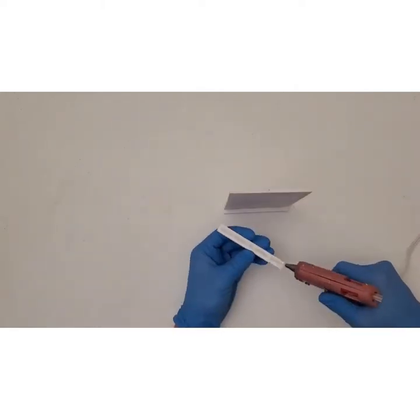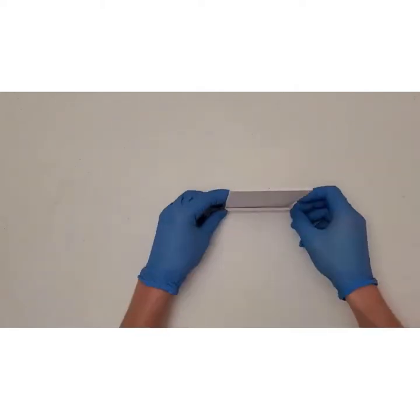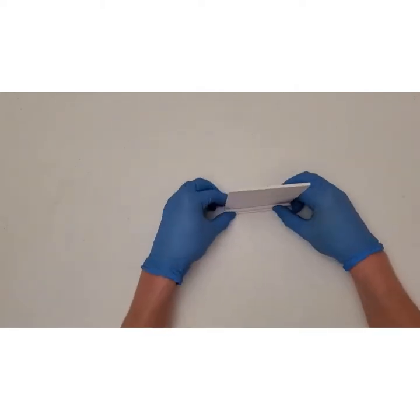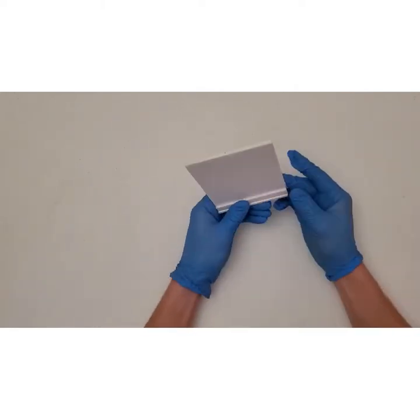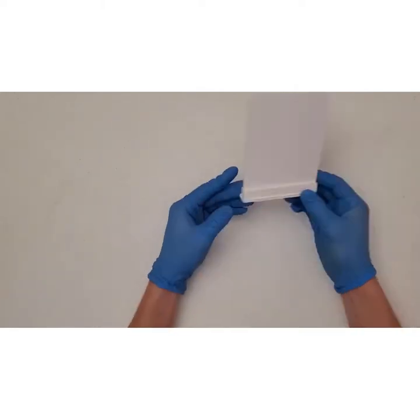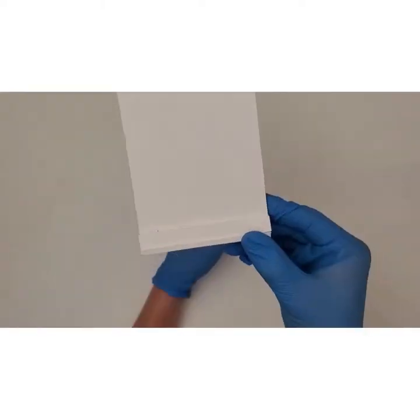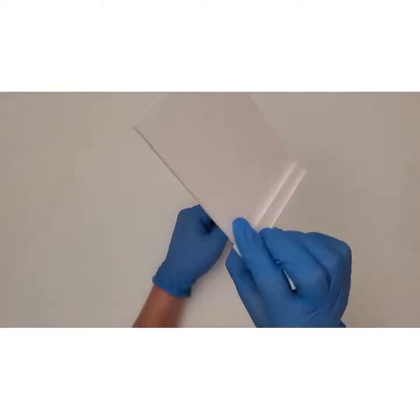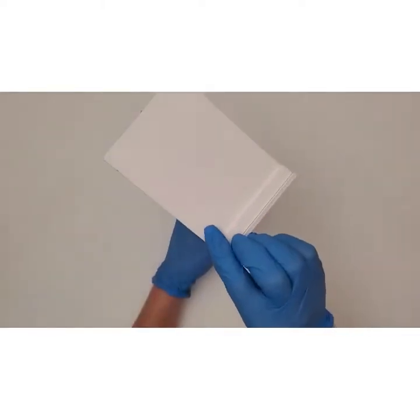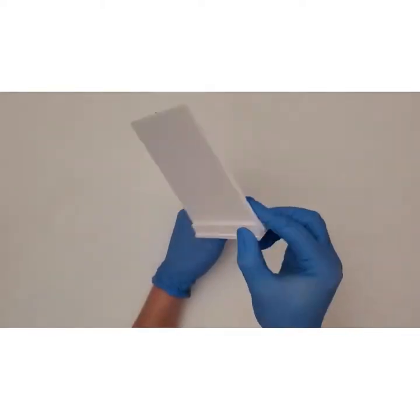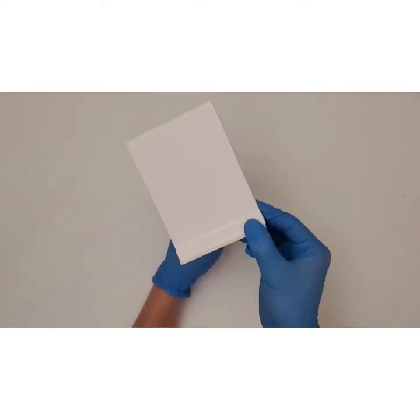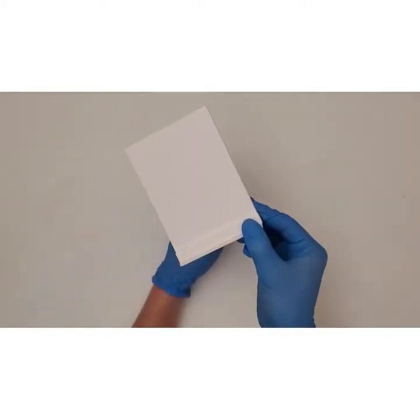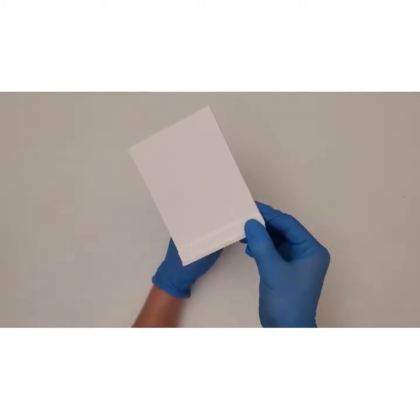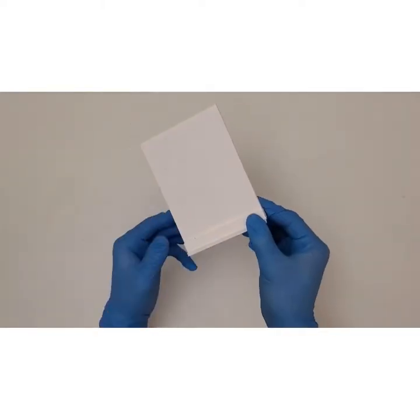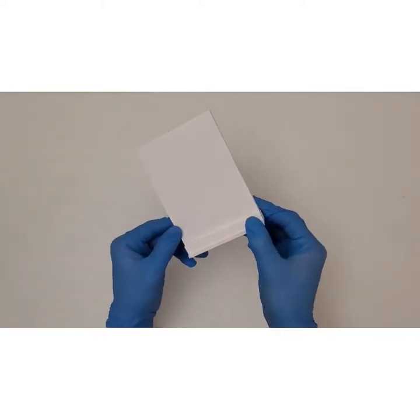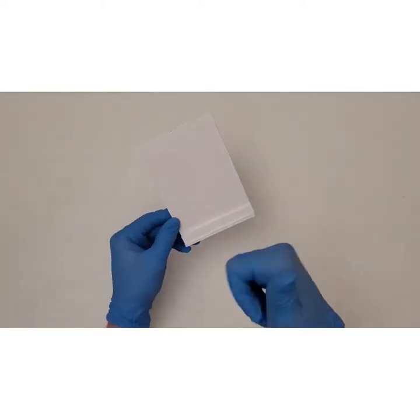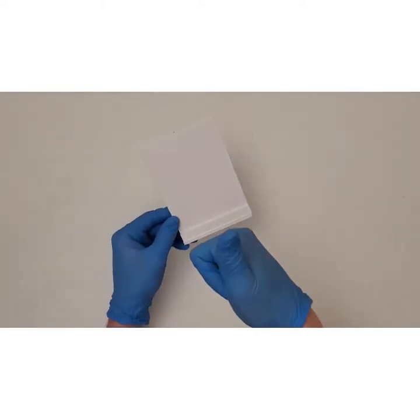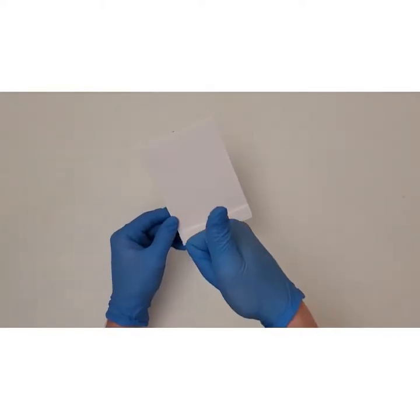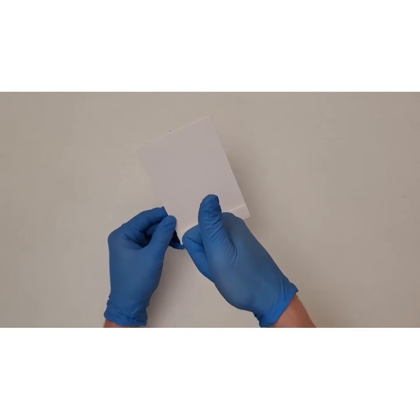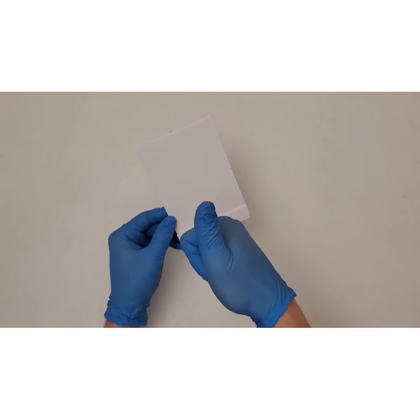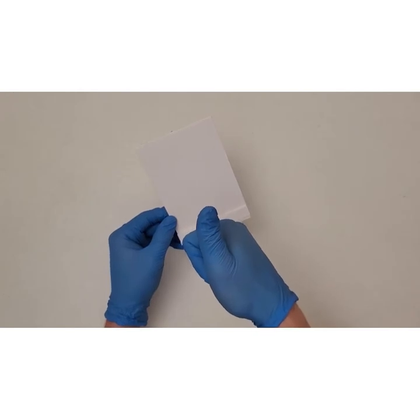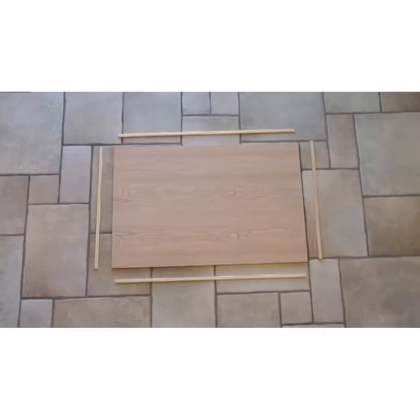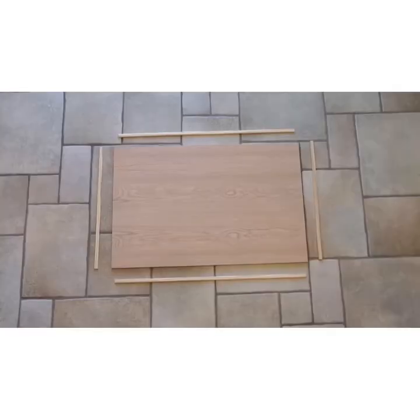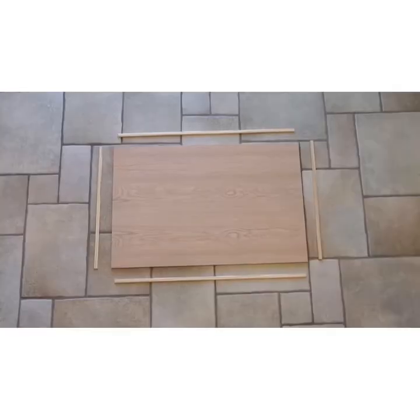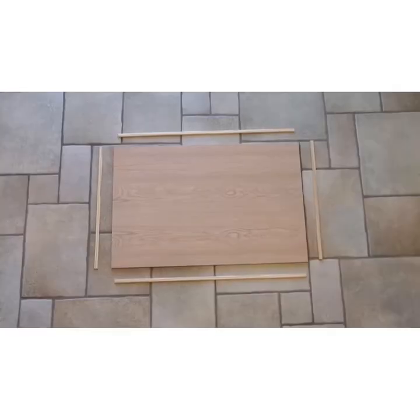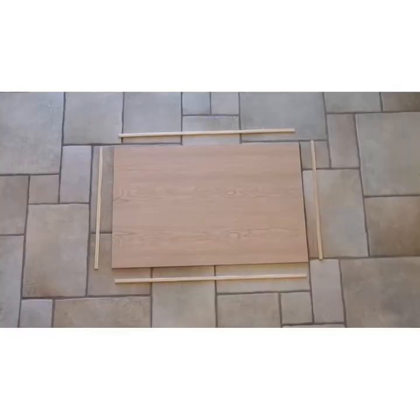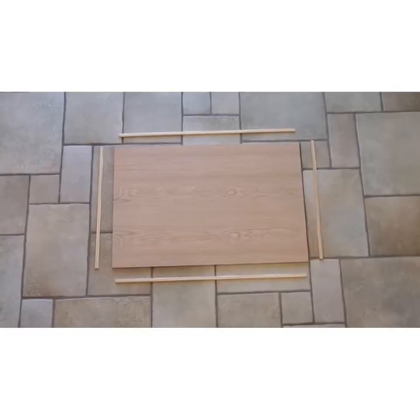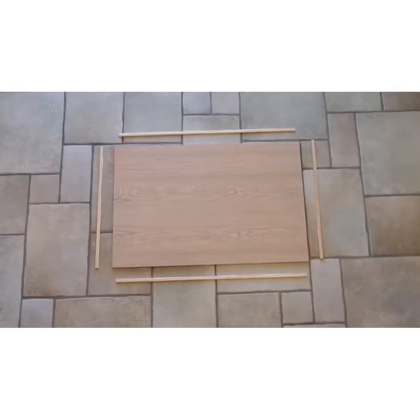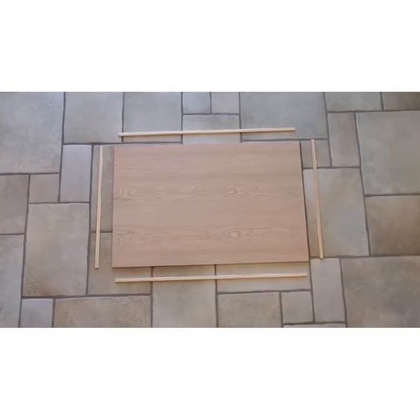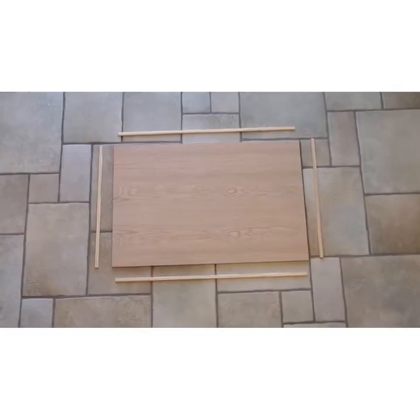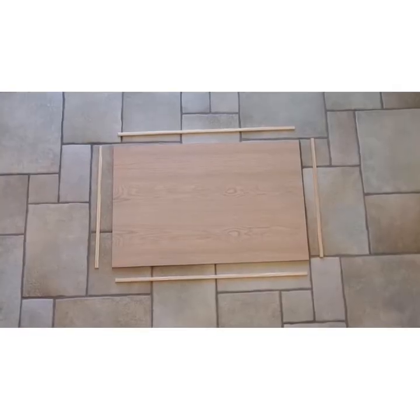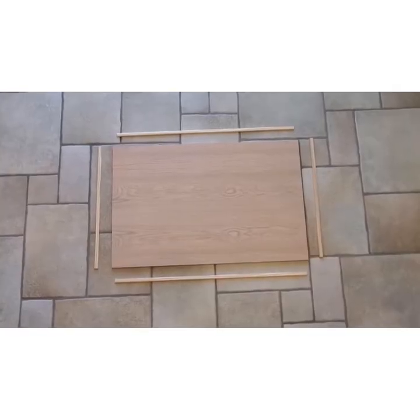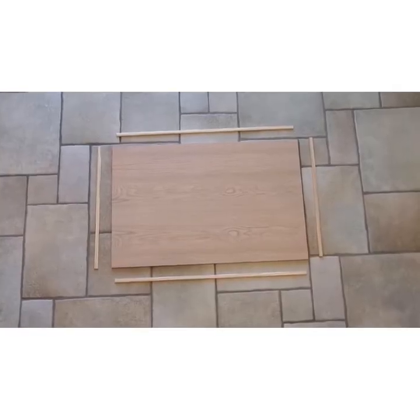We're finished with the first wall piece, 29 more to go. I made the frame of the arena out of wood.